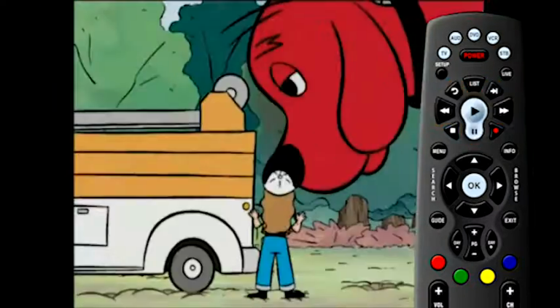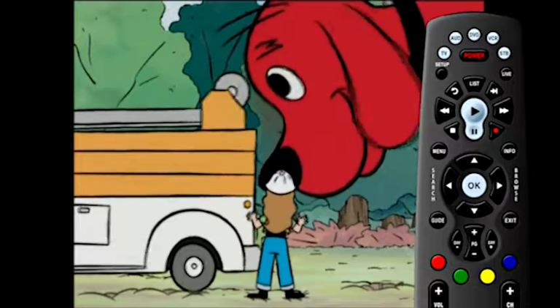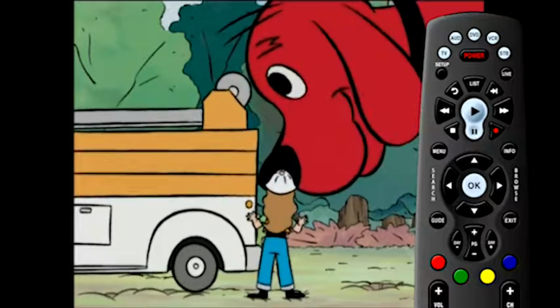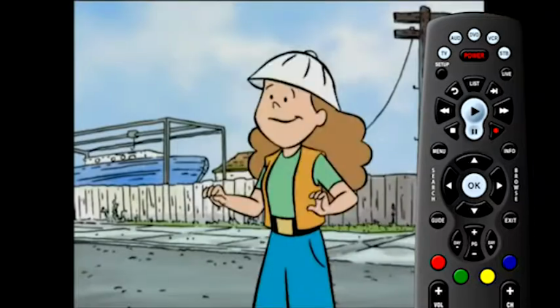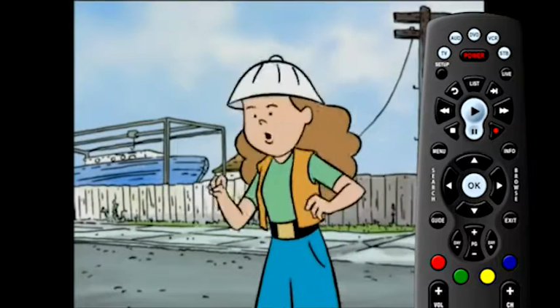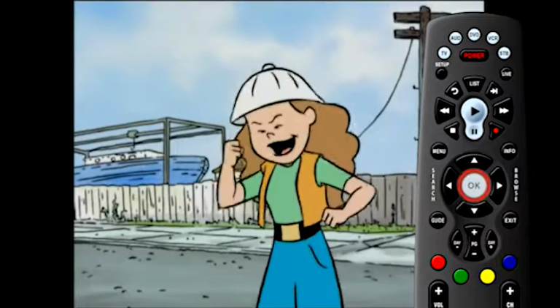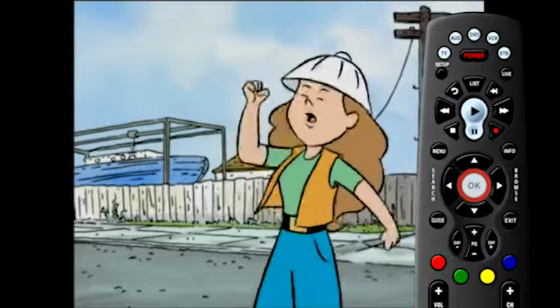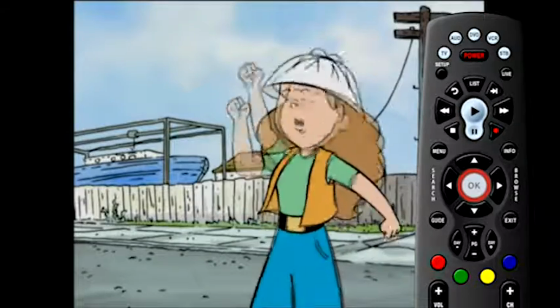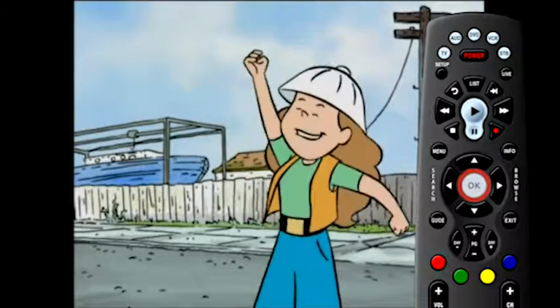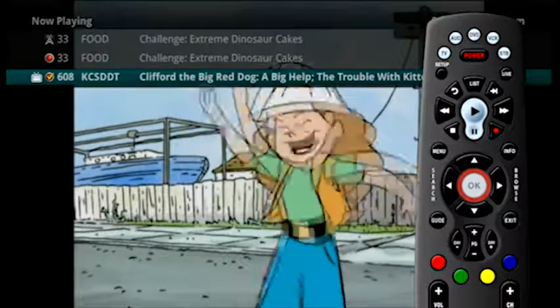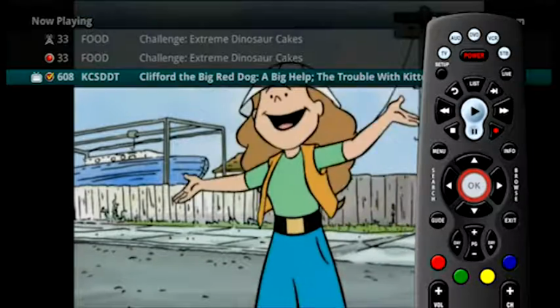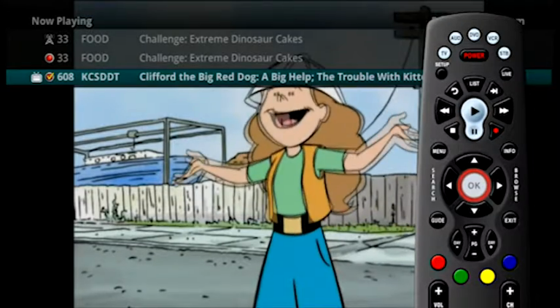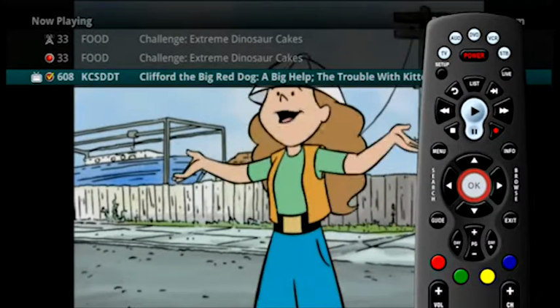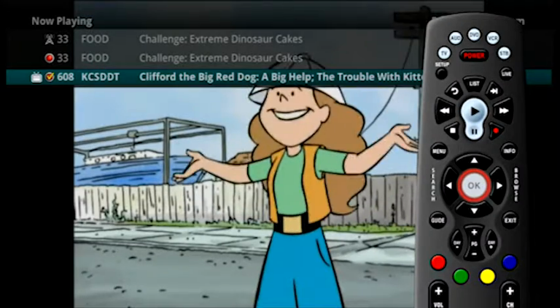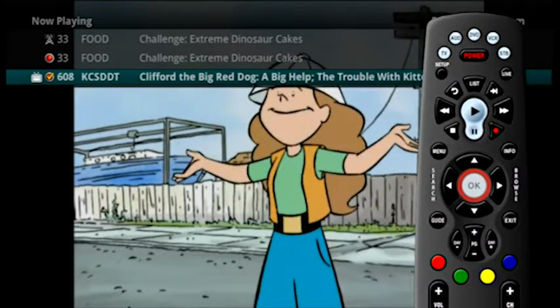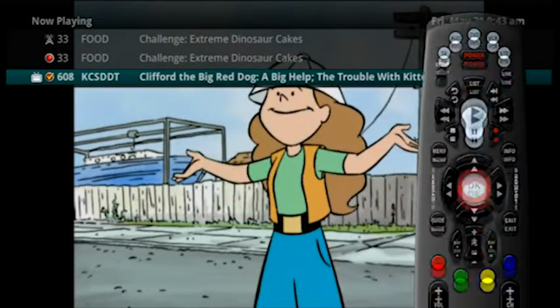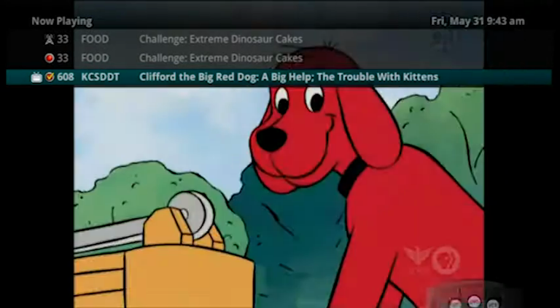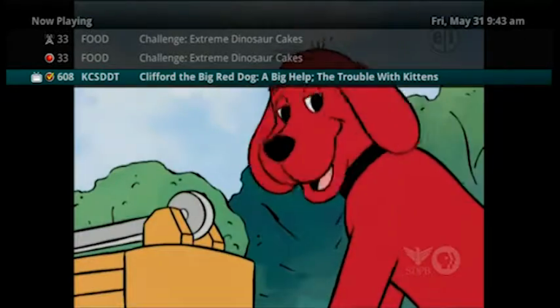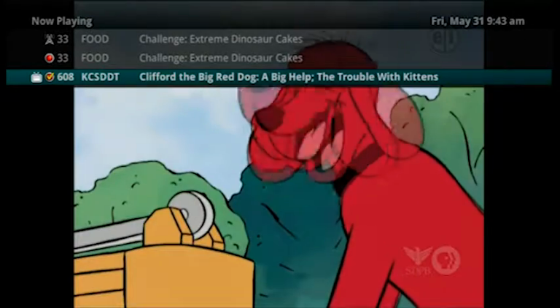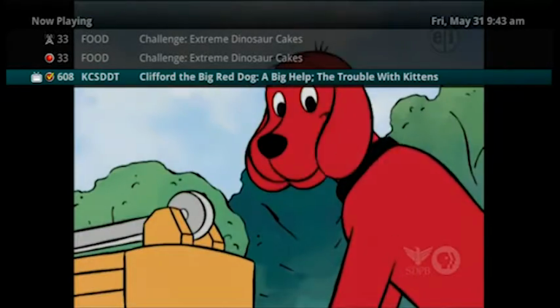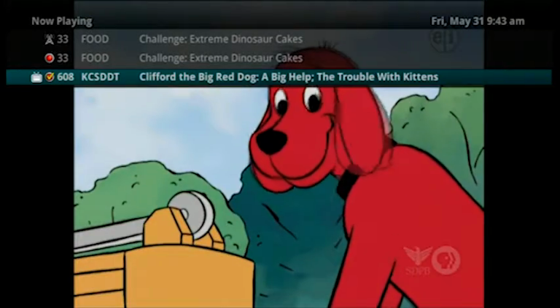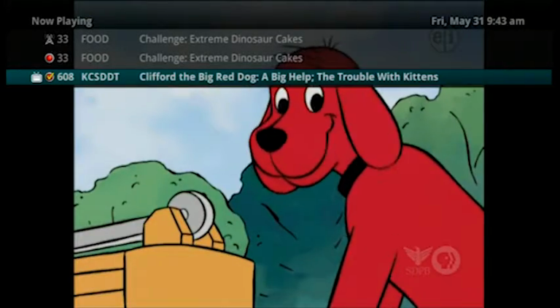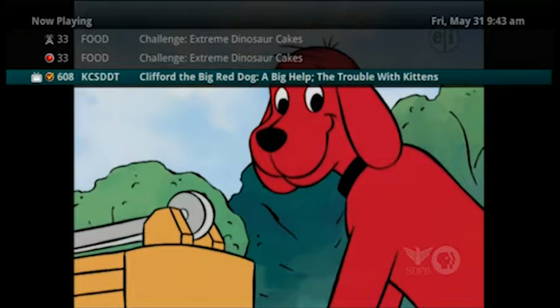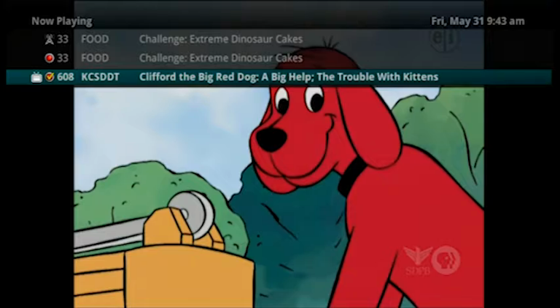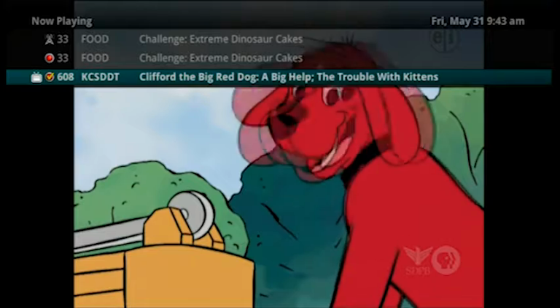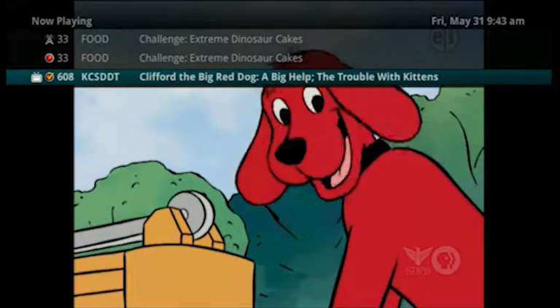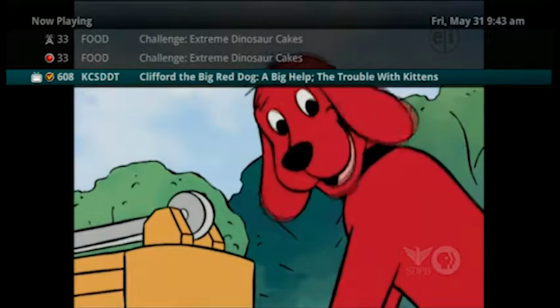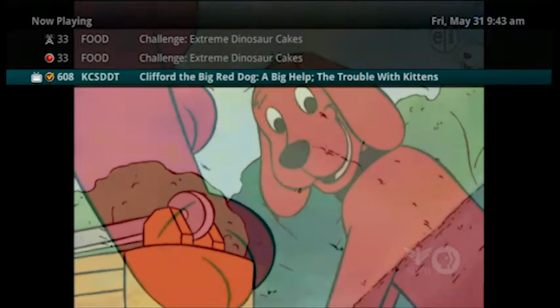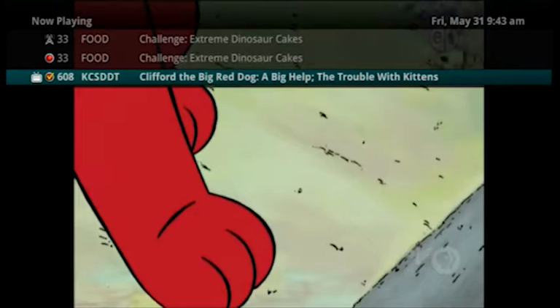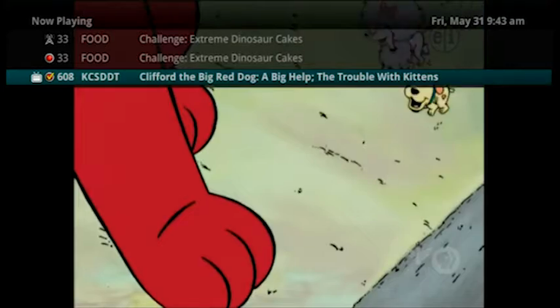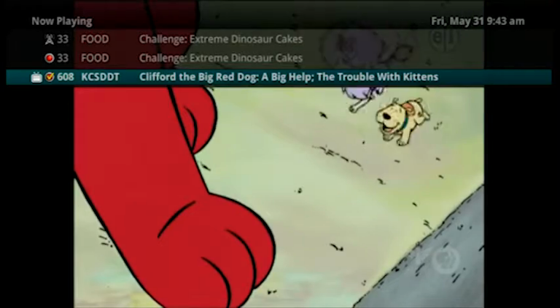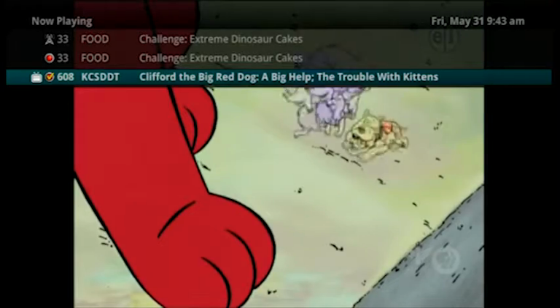You can also press the OK button as you are watching the recording to see what is currently on TV while you watch the recorded program.